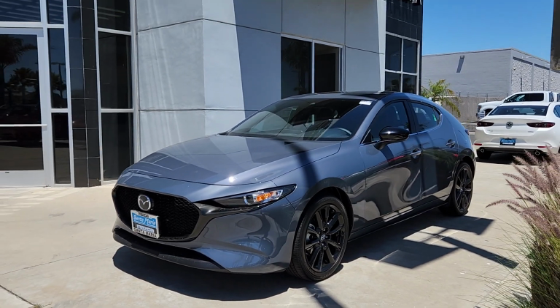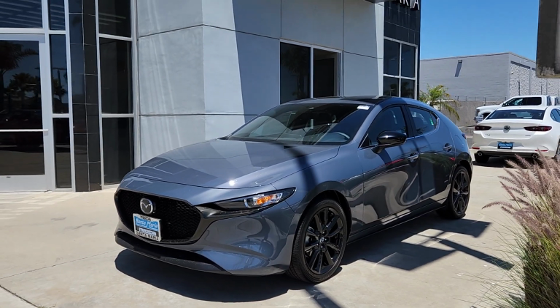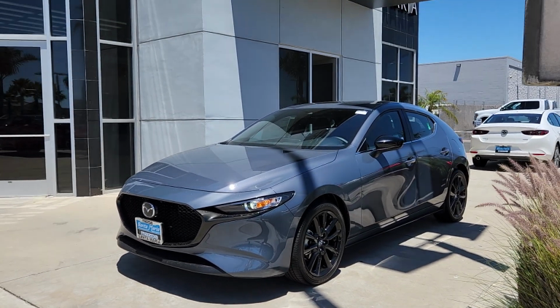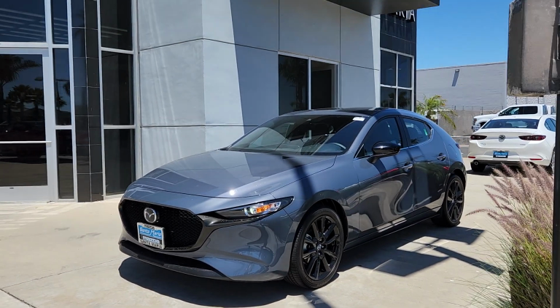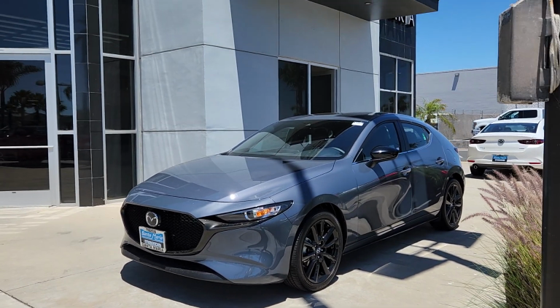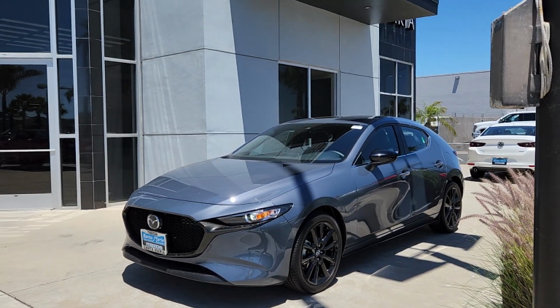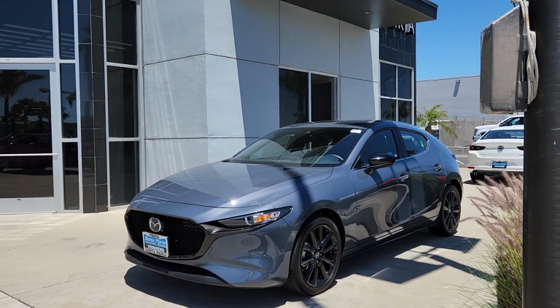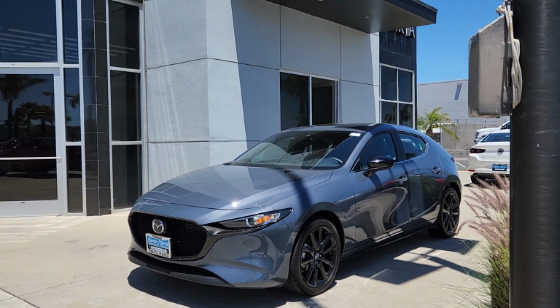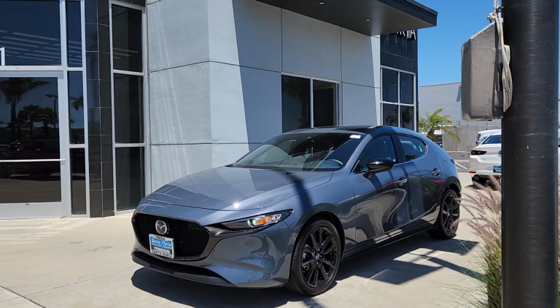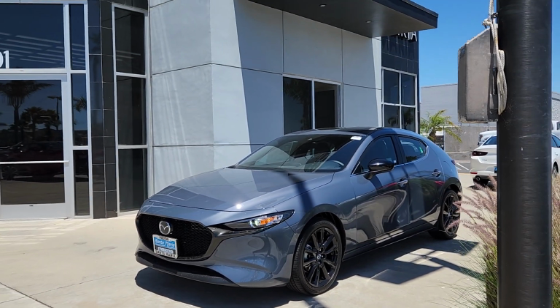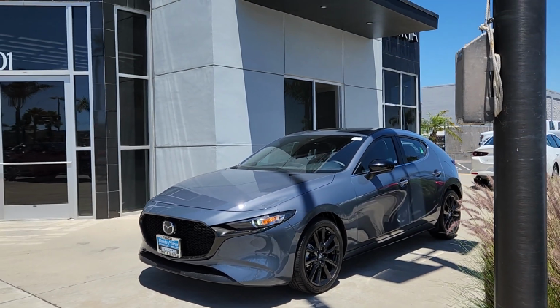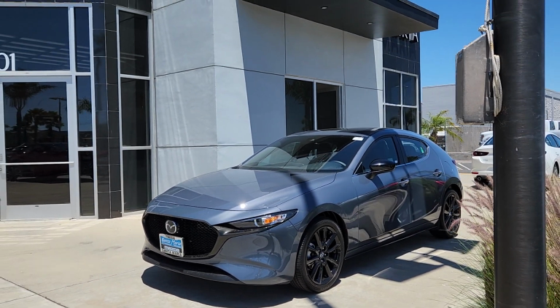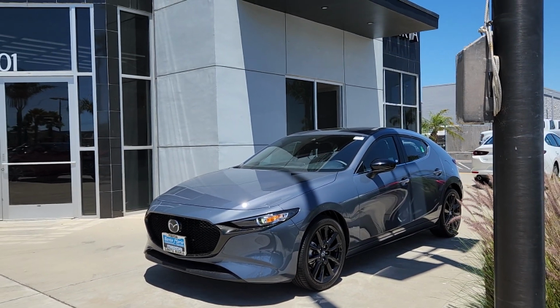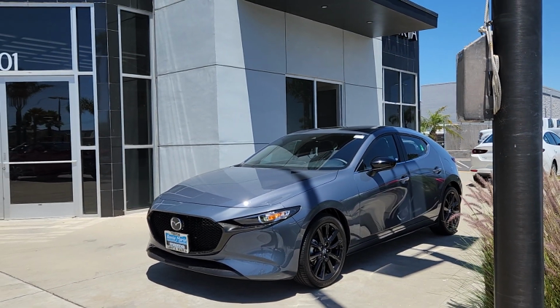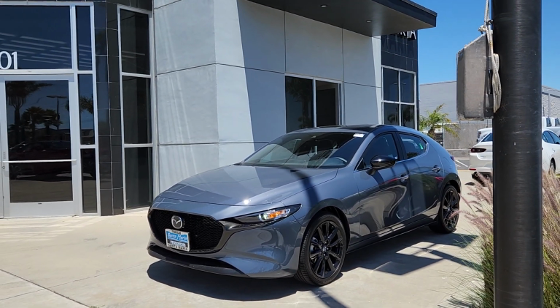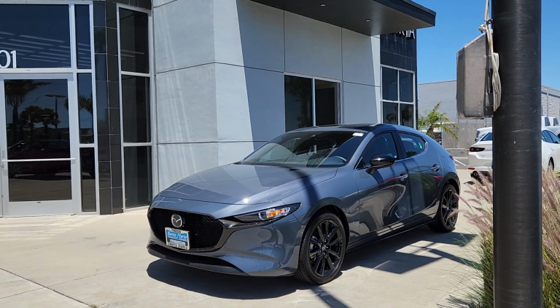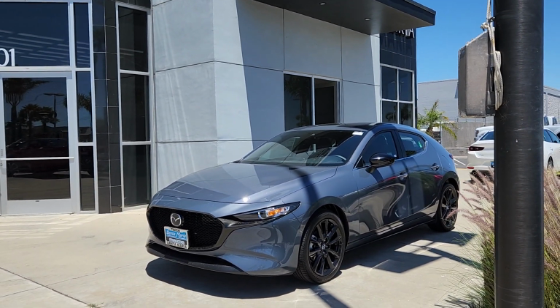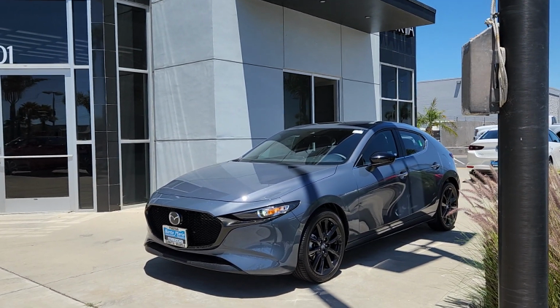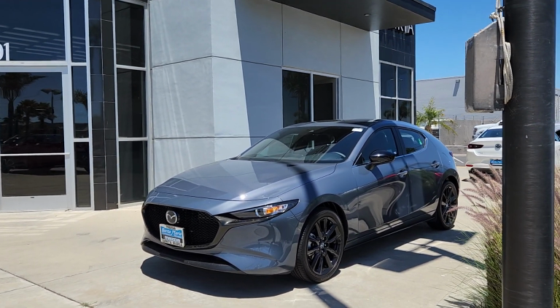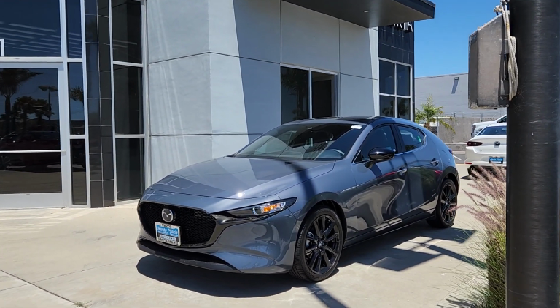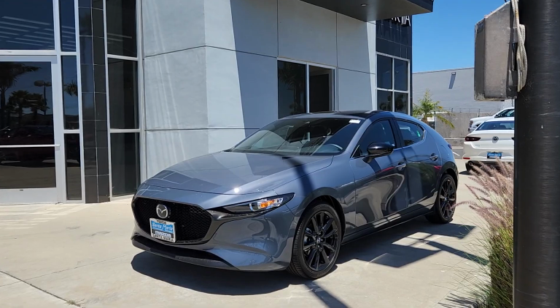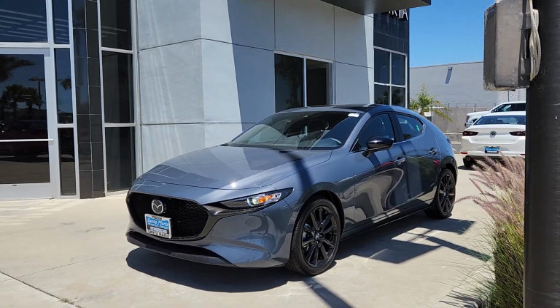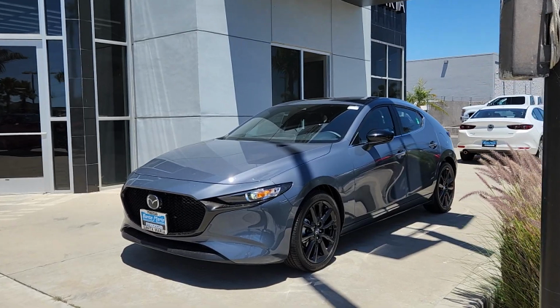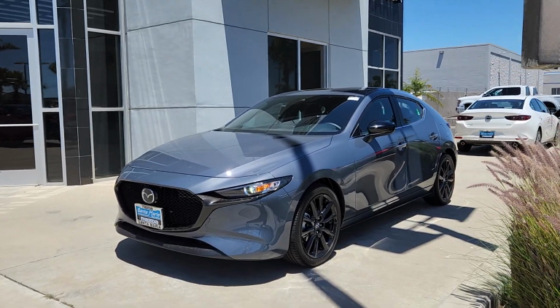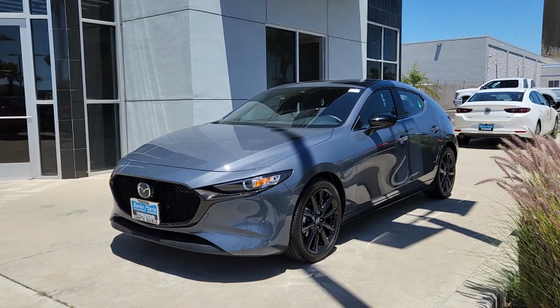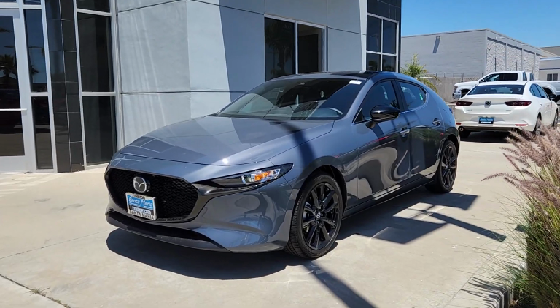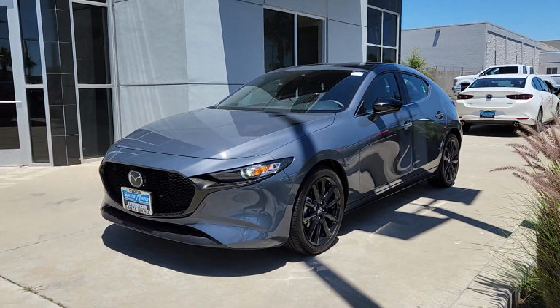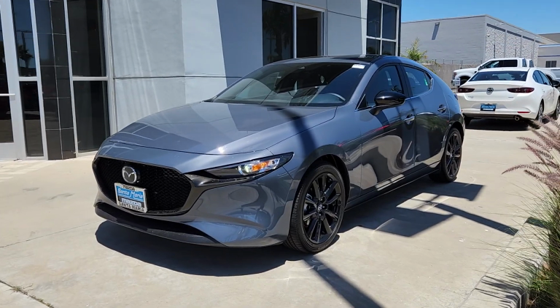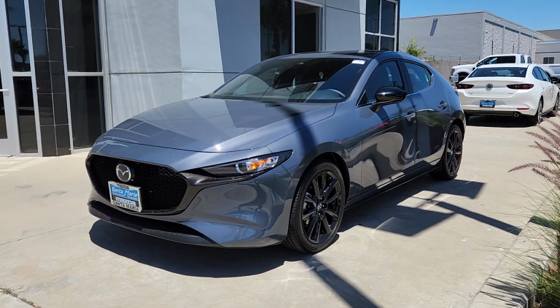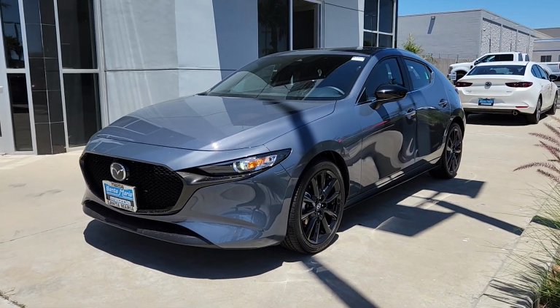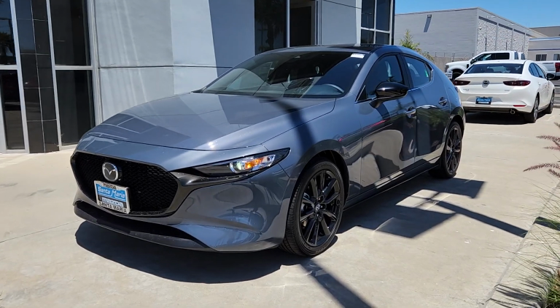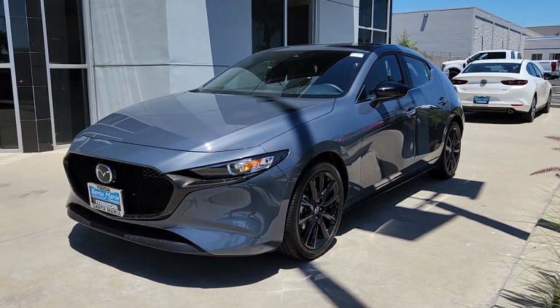Again, this is Santa Maria Mazda, and this is Celica Godino at your service.